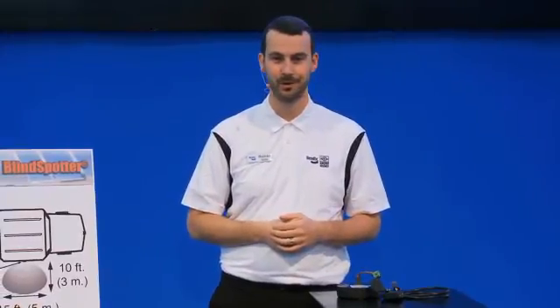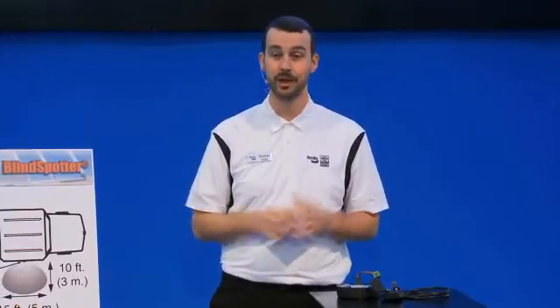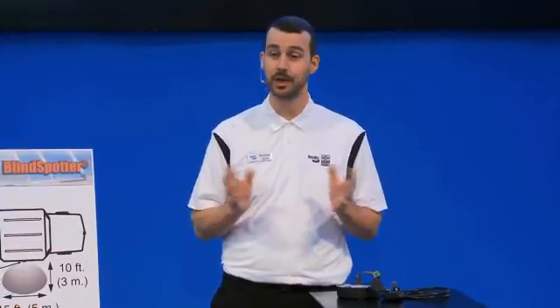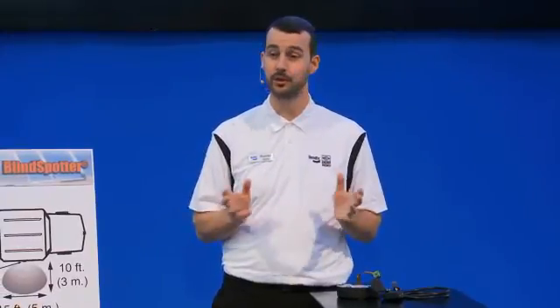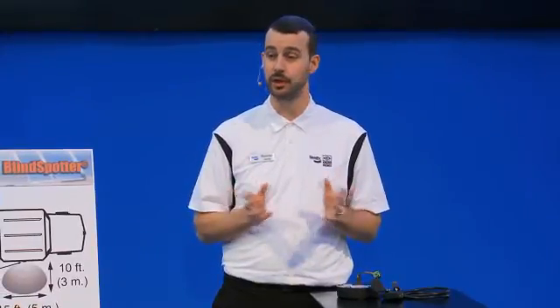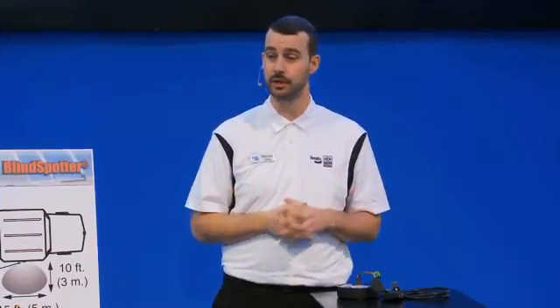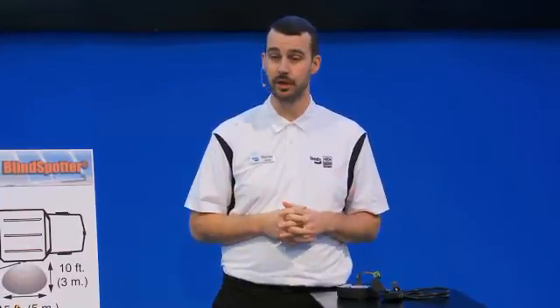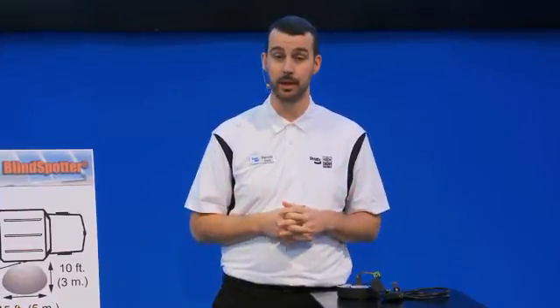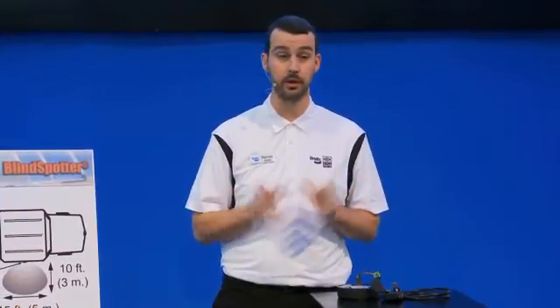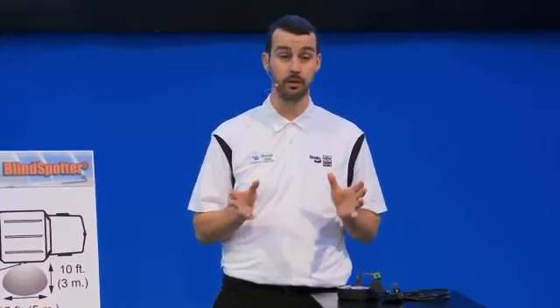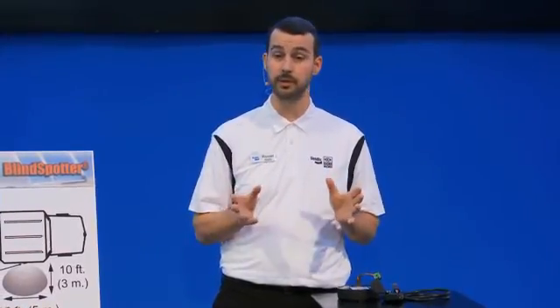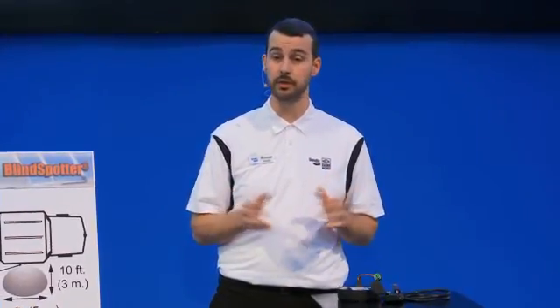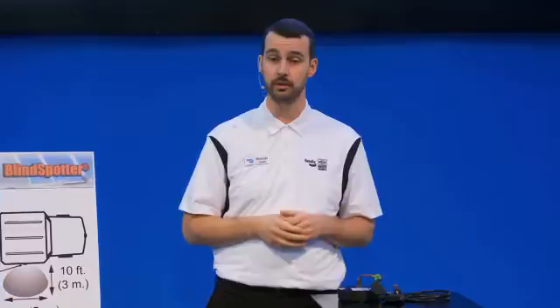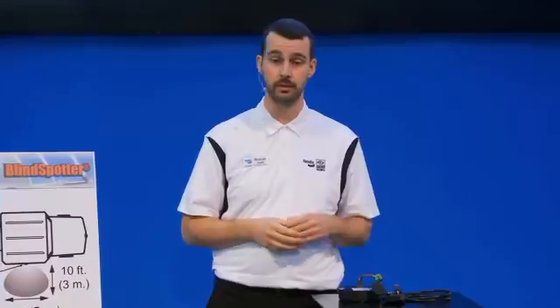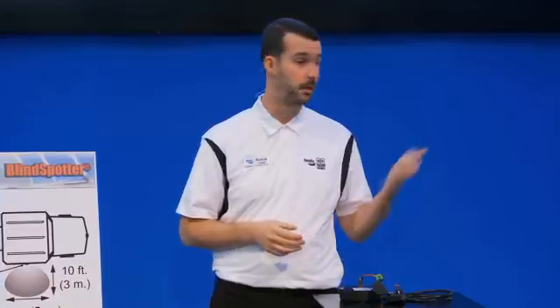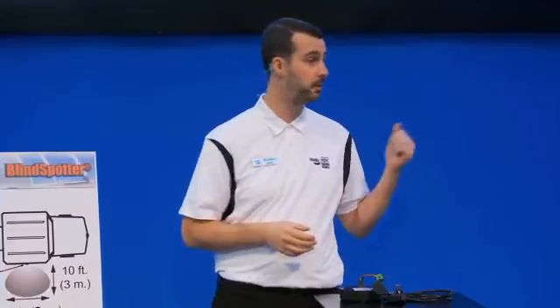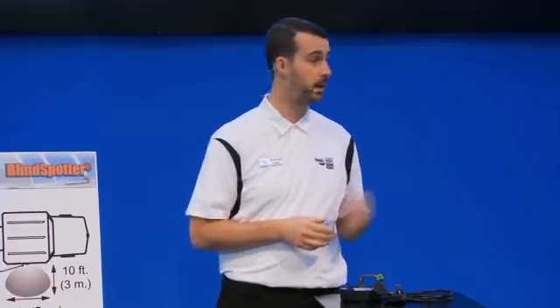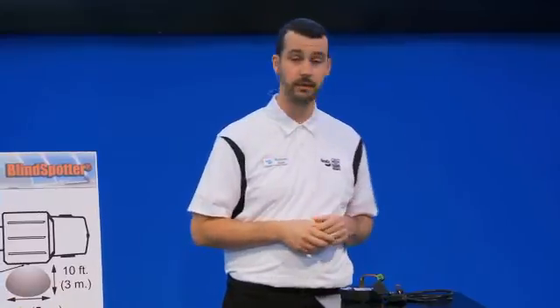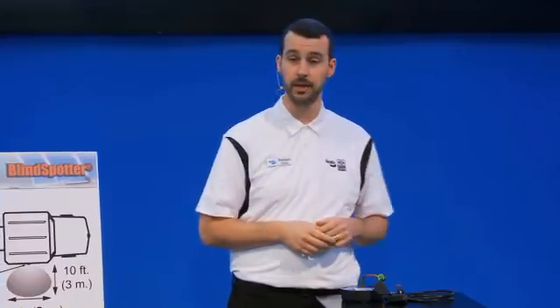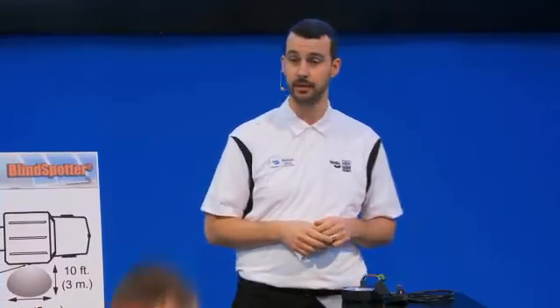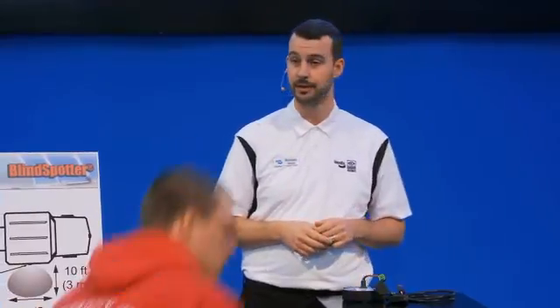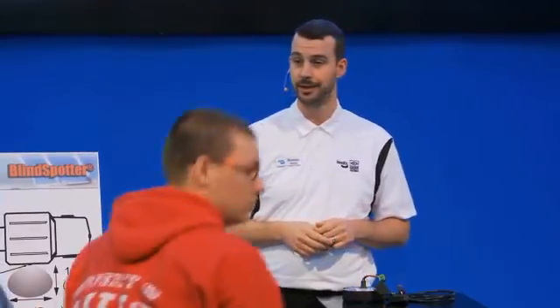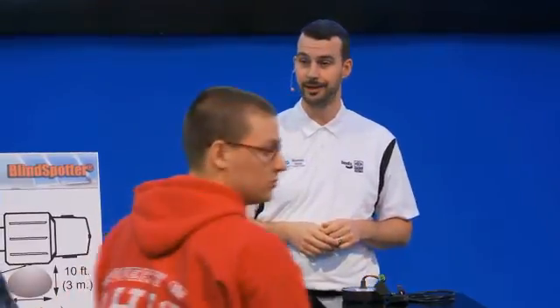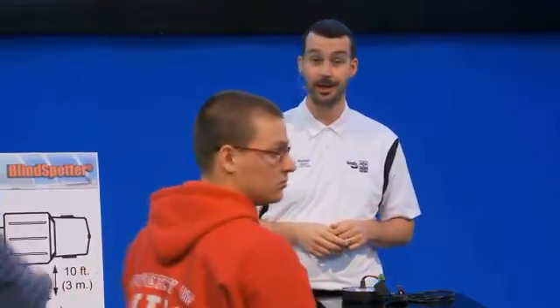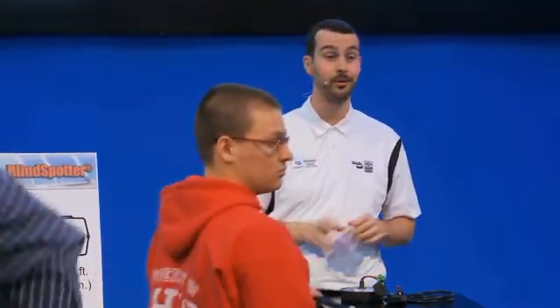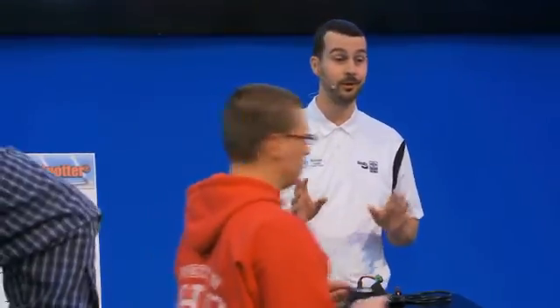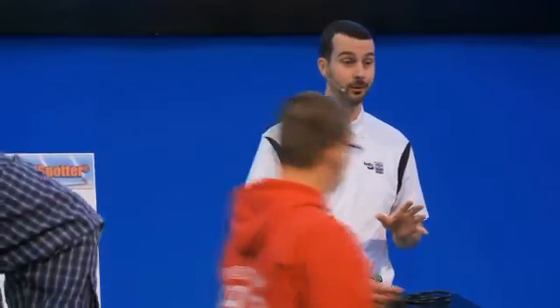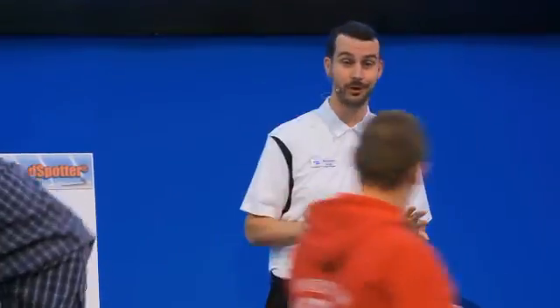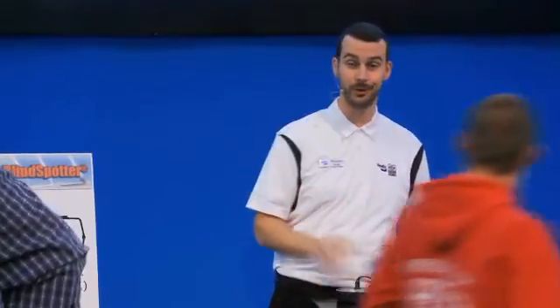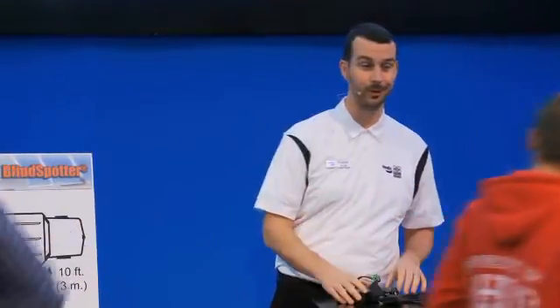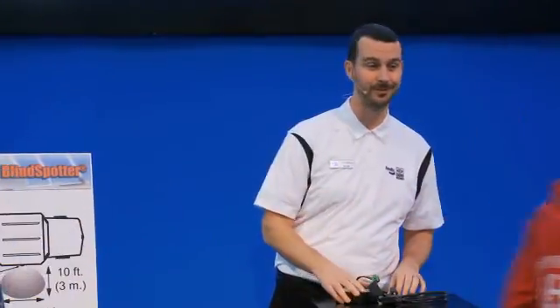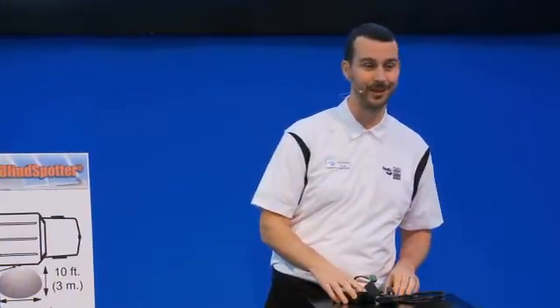Thank you guys for joining us. Make sure you grab a t-shirt and some other giveaways. Have a great rest of the show. Thank you.